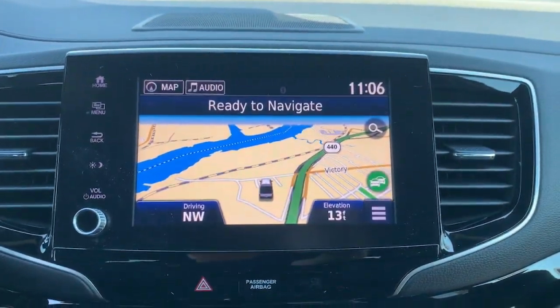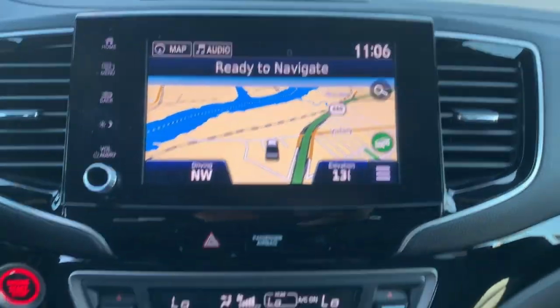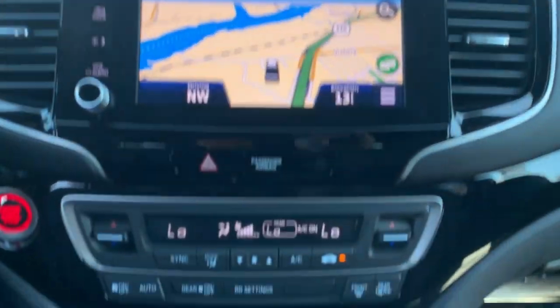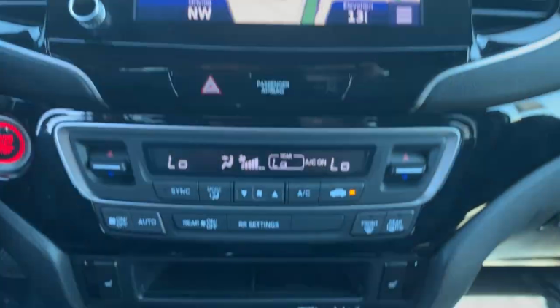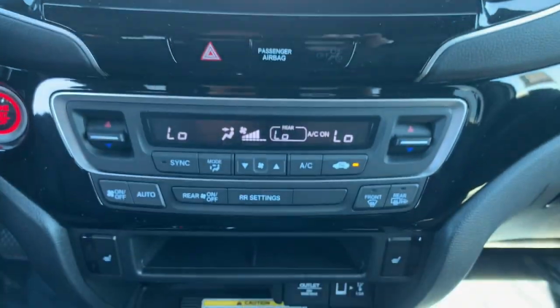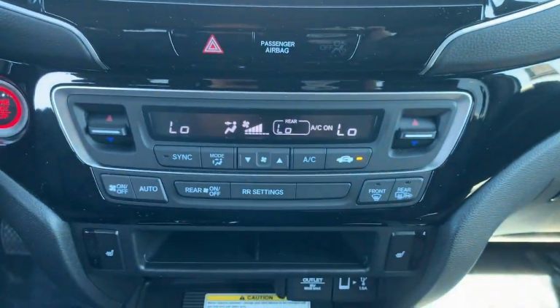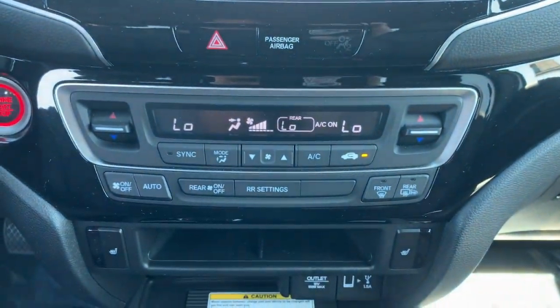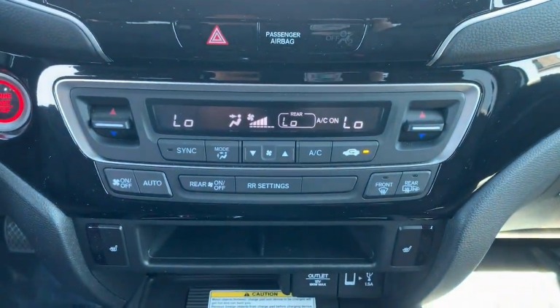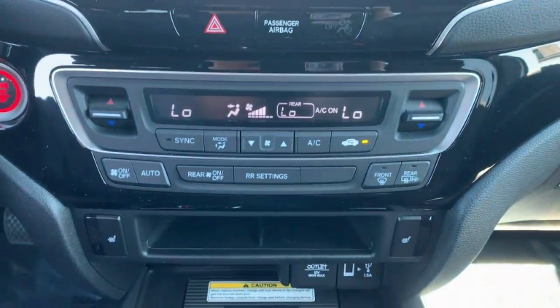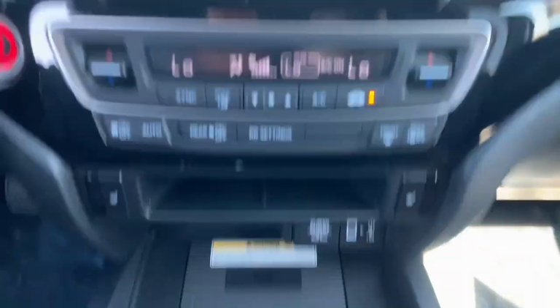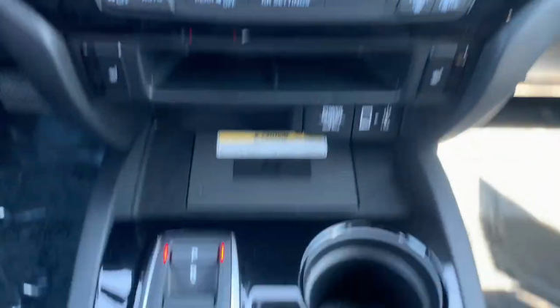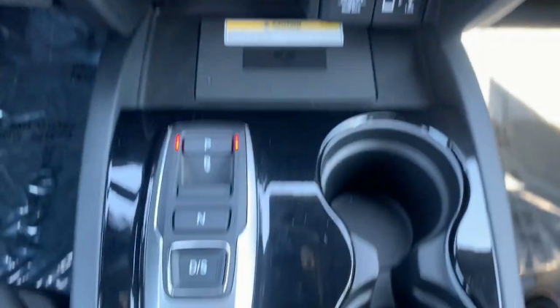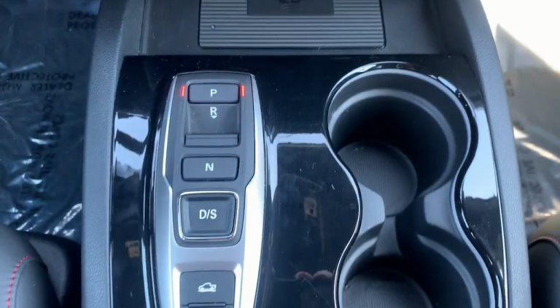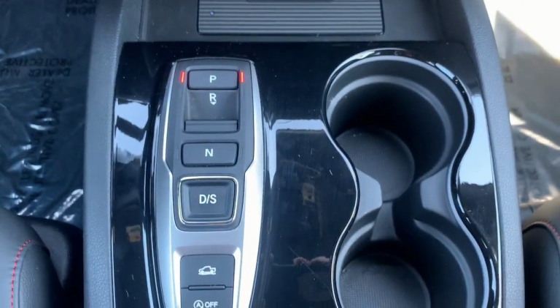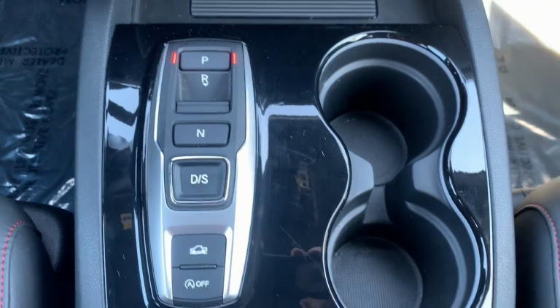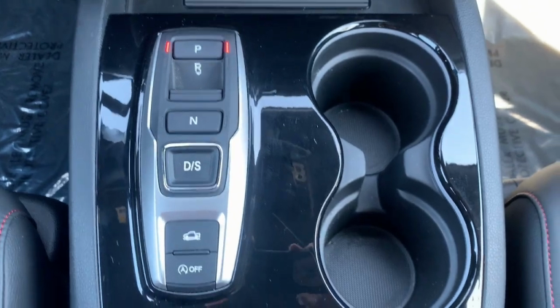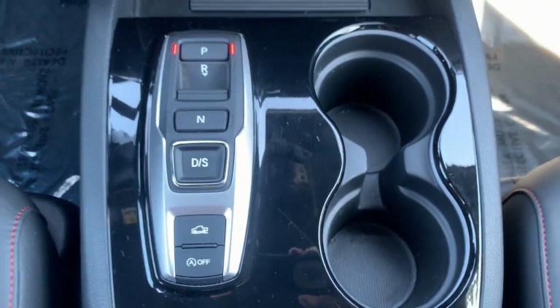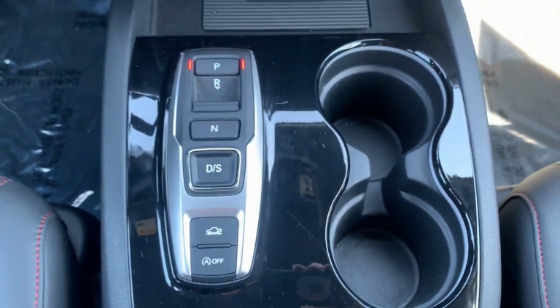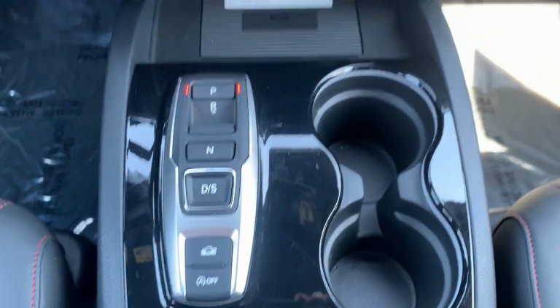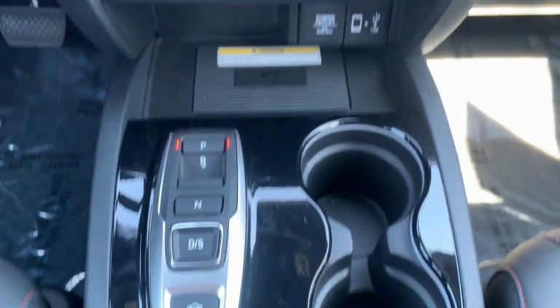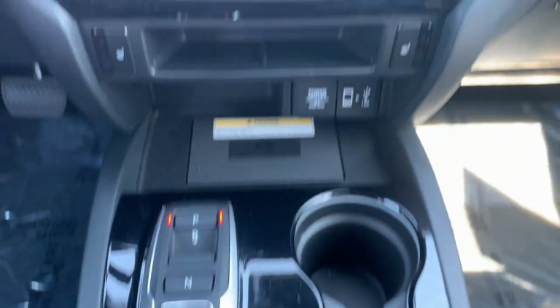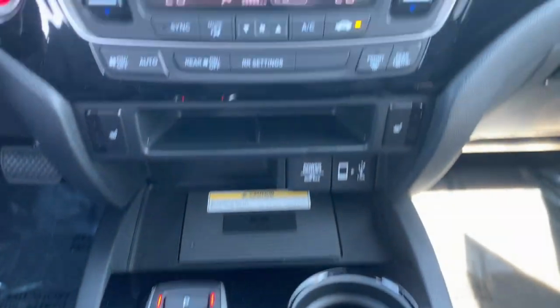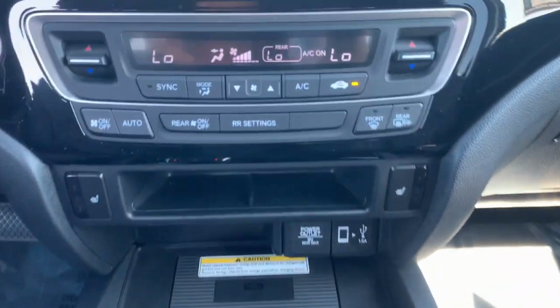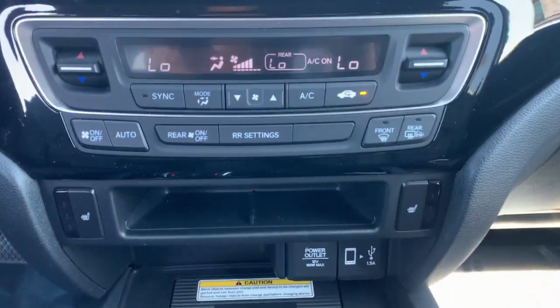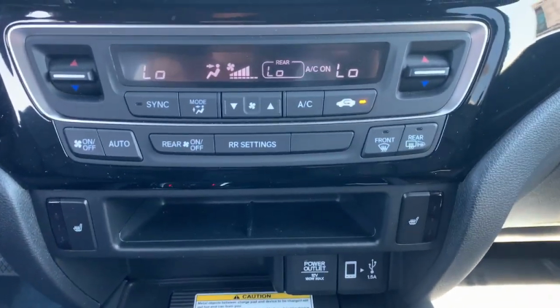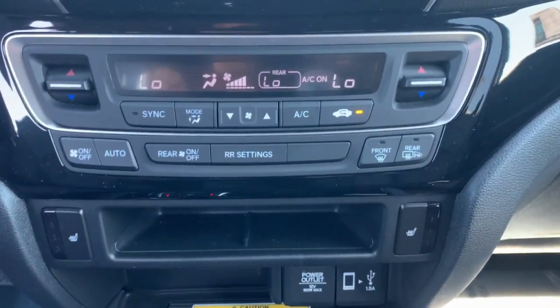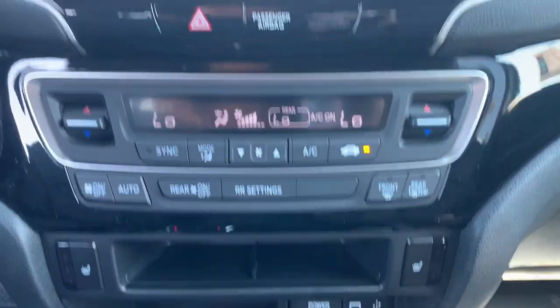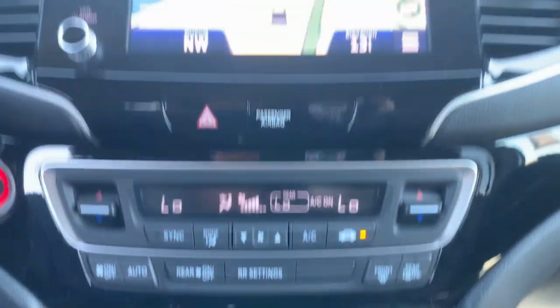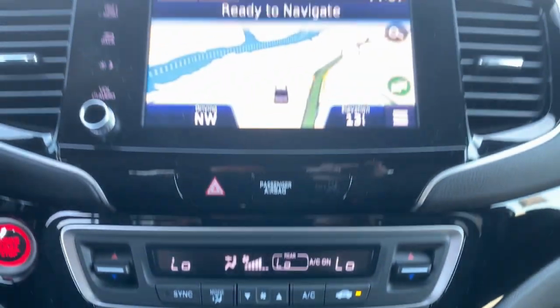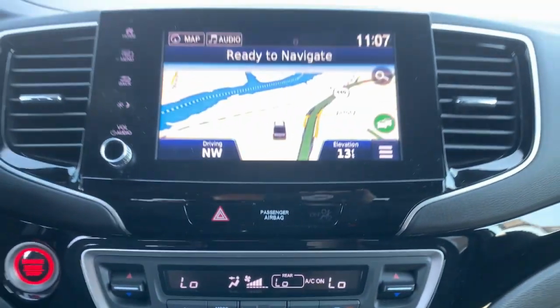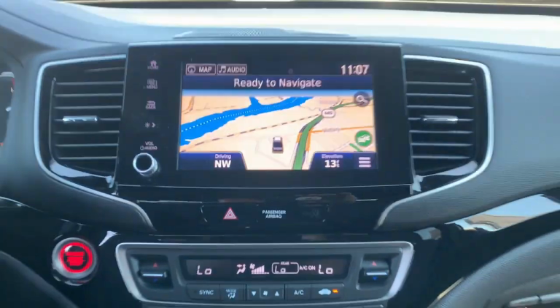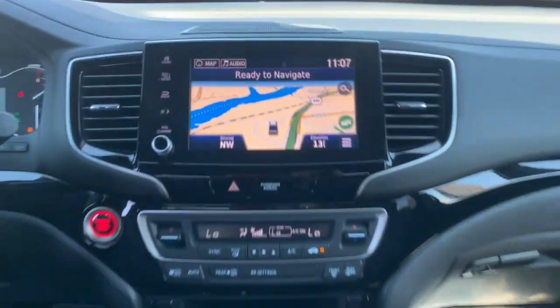Don't miss the opportunity to drive a pickup that's as multi-dimensional as you are. Come in today and drive this Honda Ridgeline.